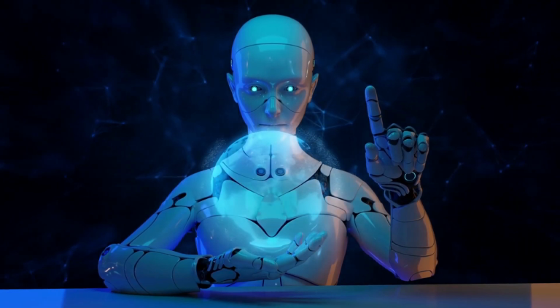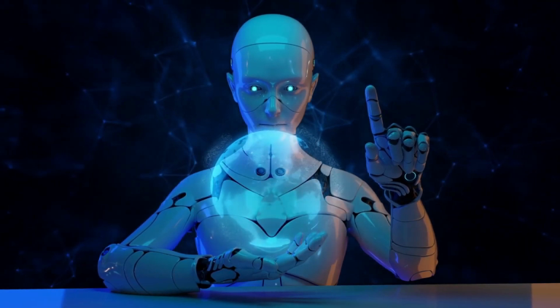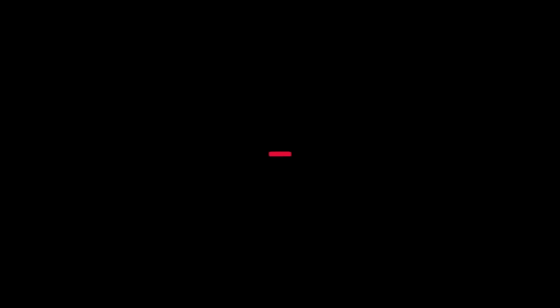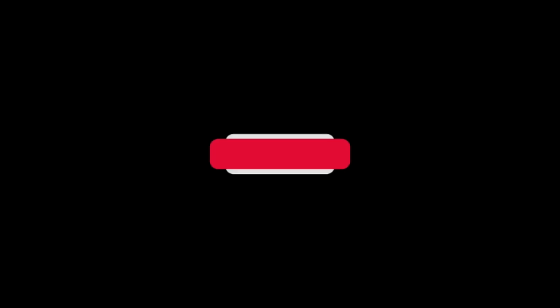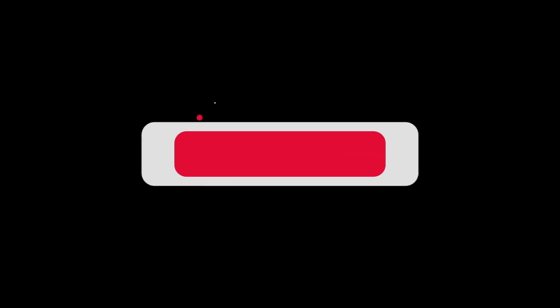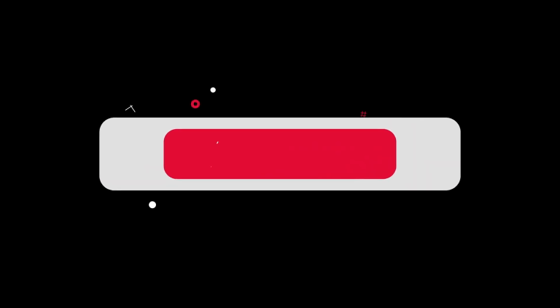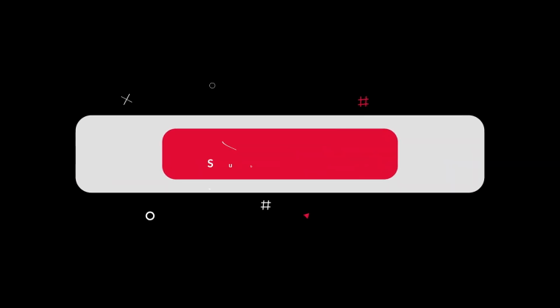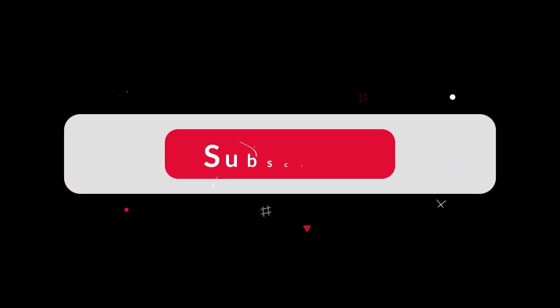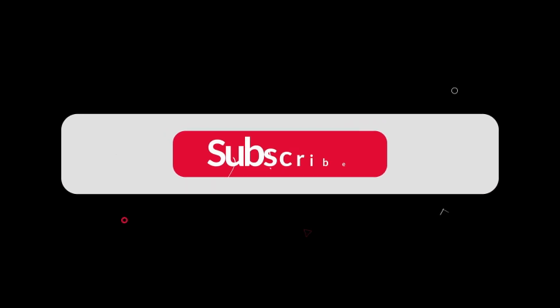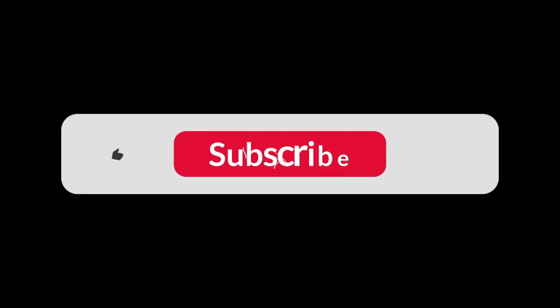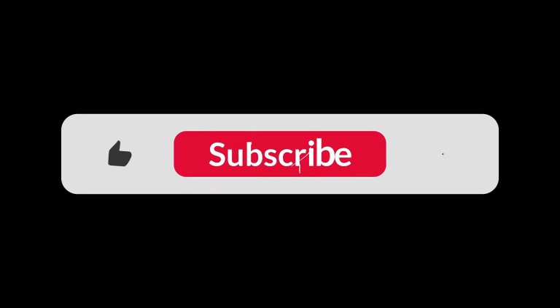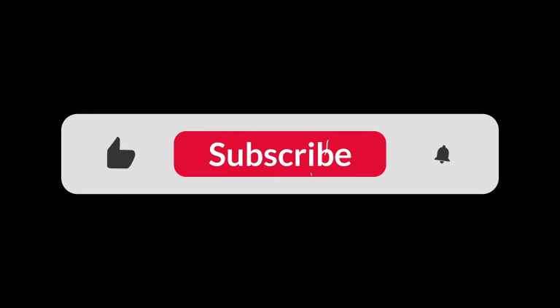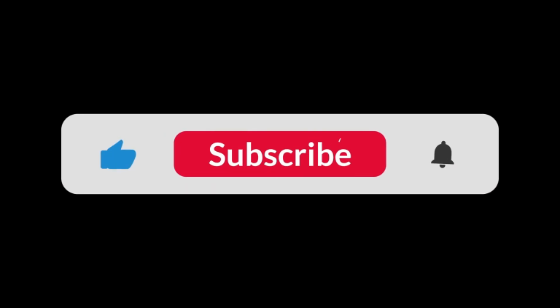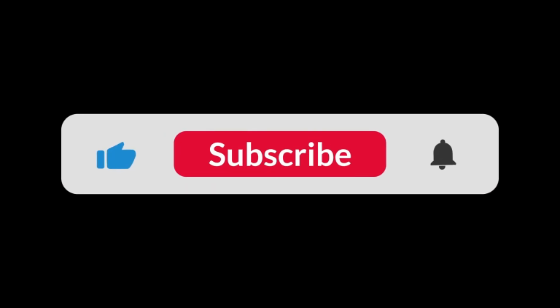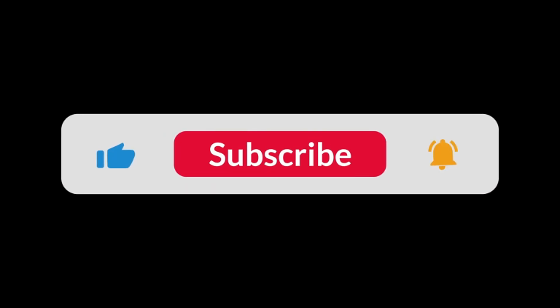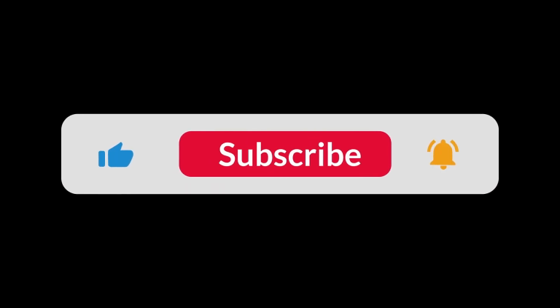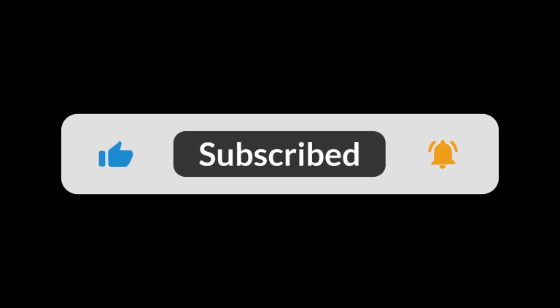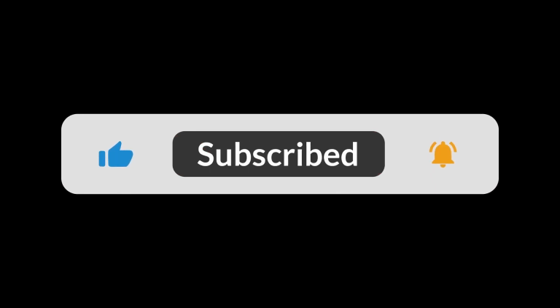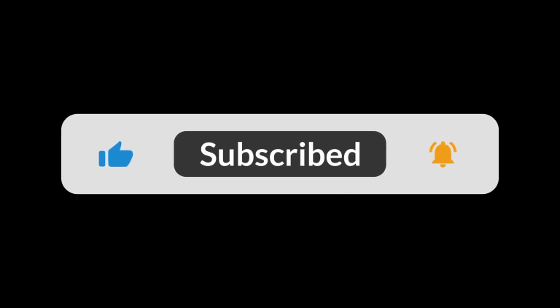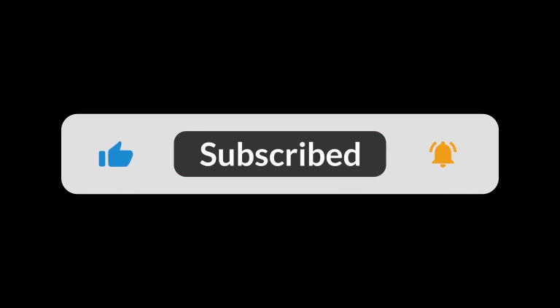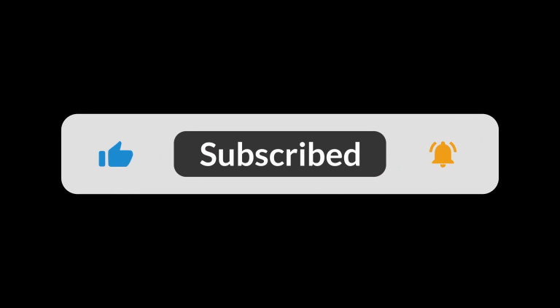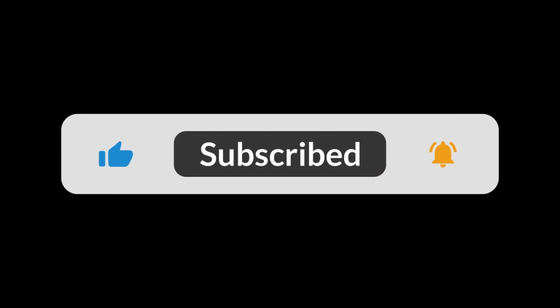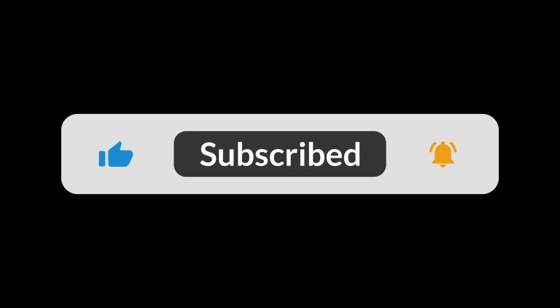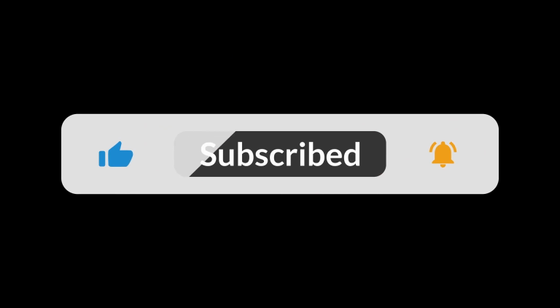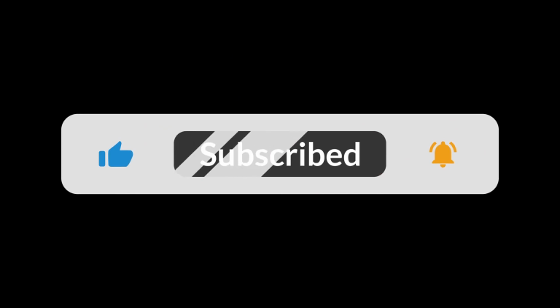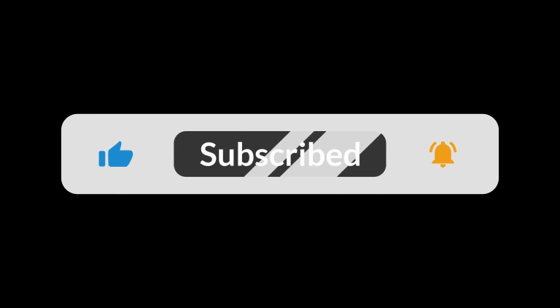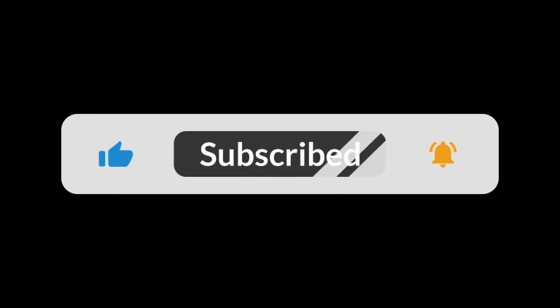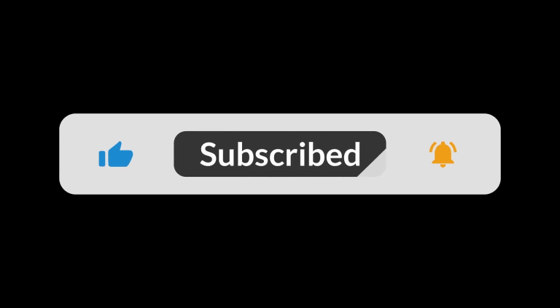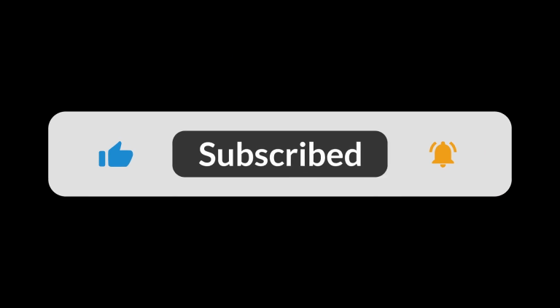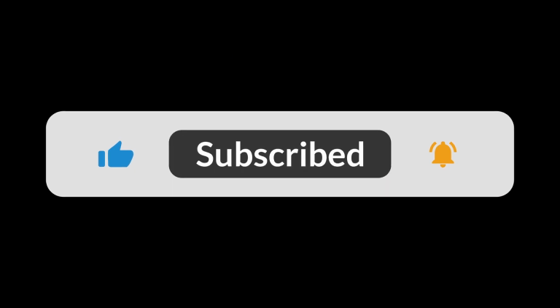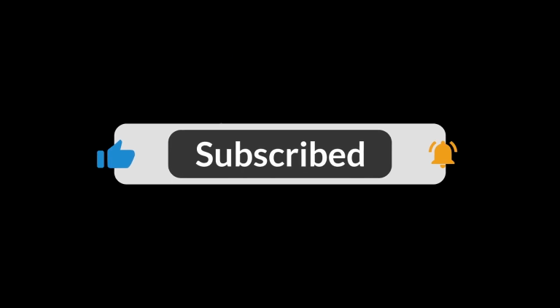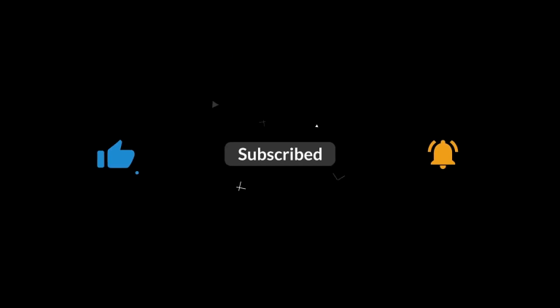Make sure you subscribe and click the notification bell. If you subscribe and comment 'I subscribed,' you'll be sure to get a reply from me.